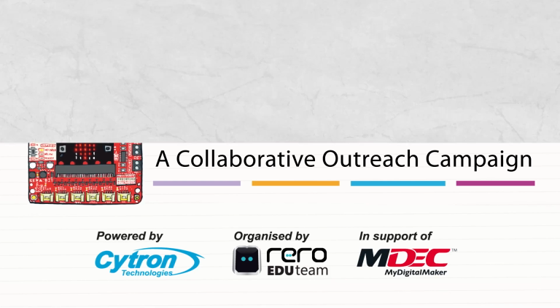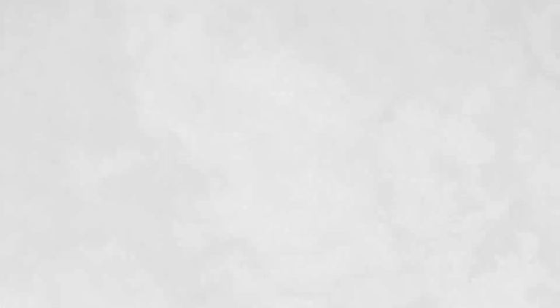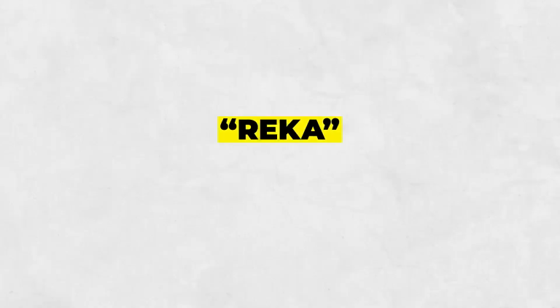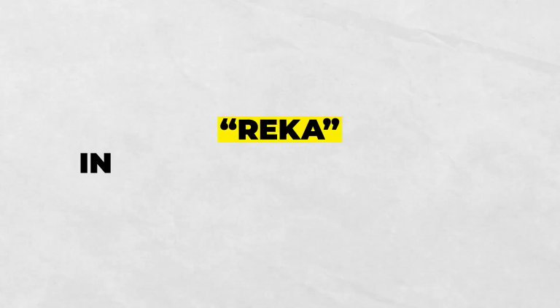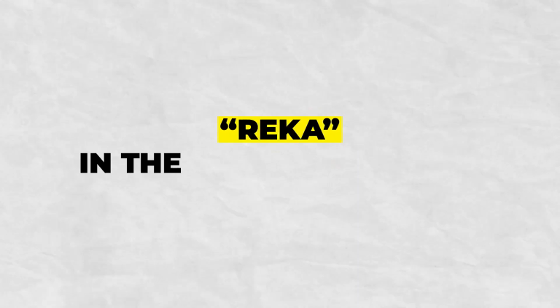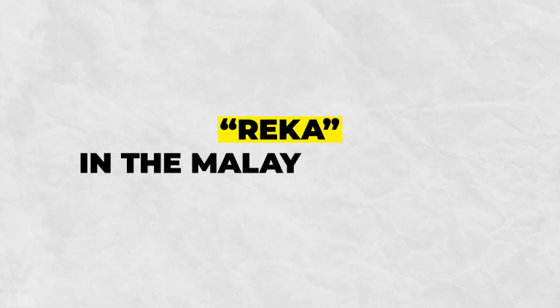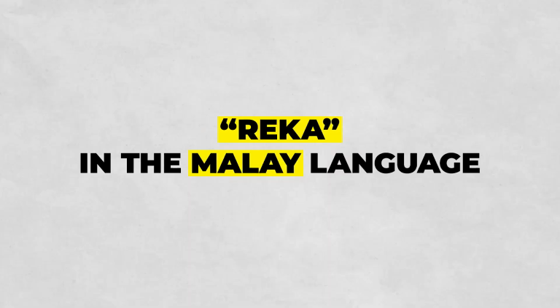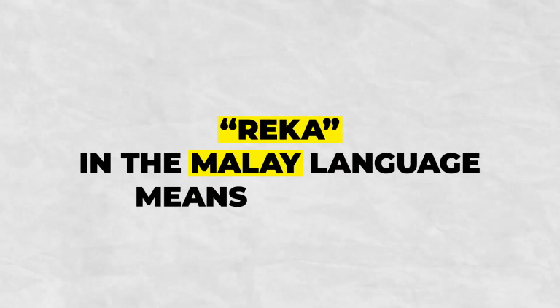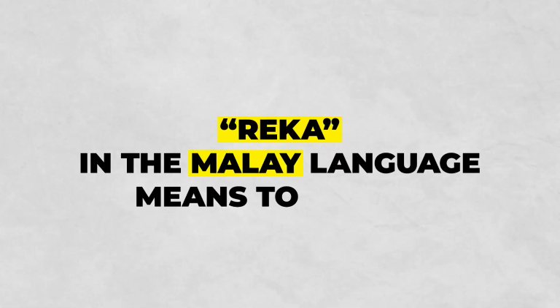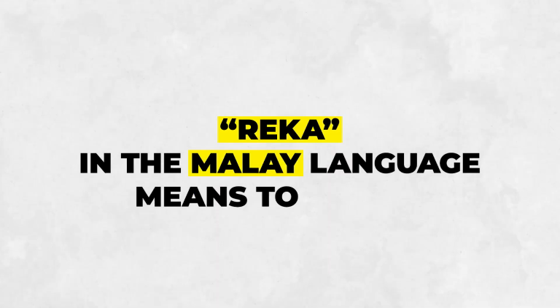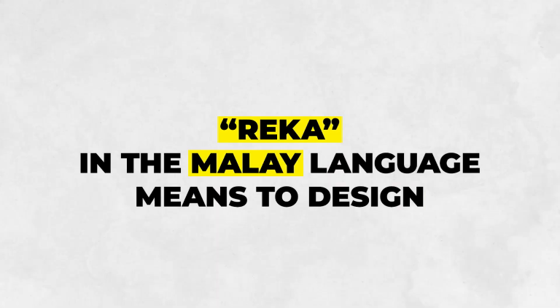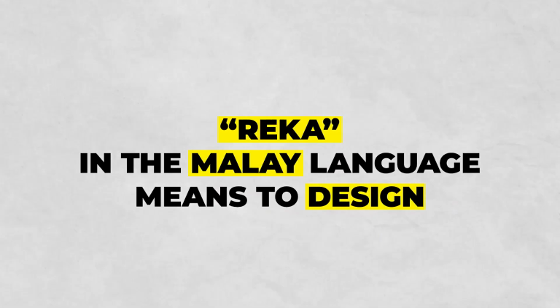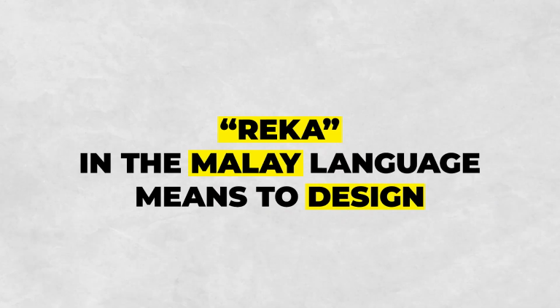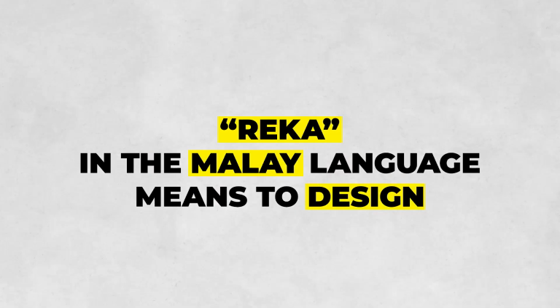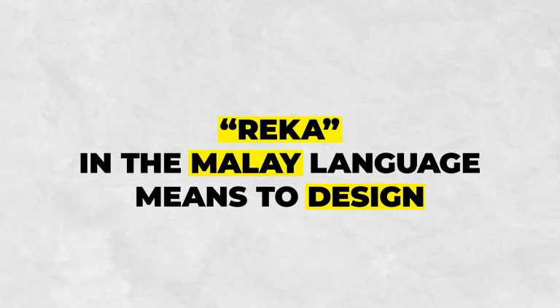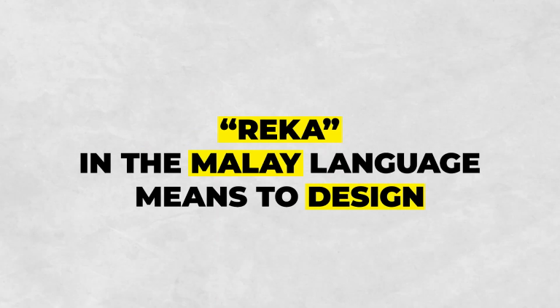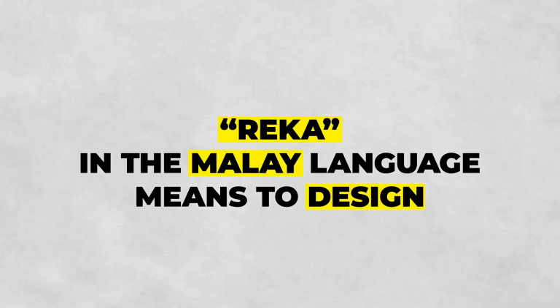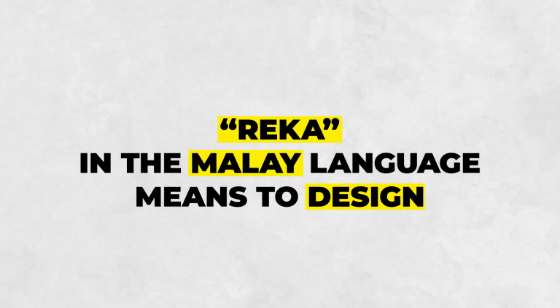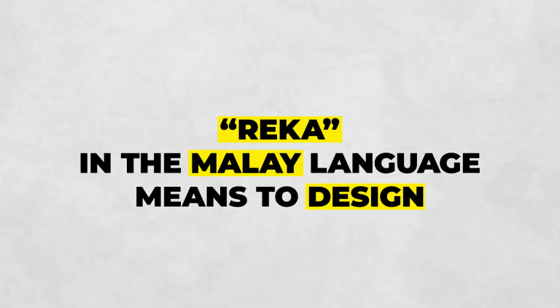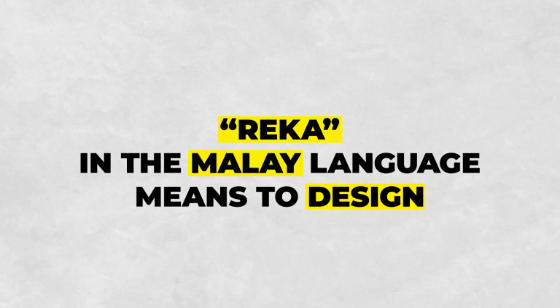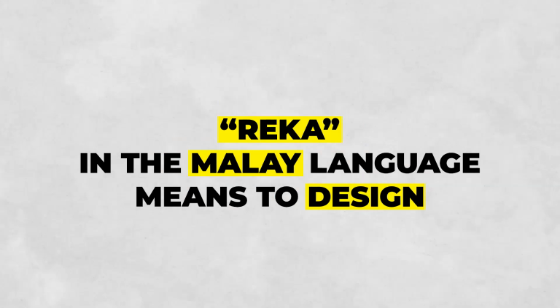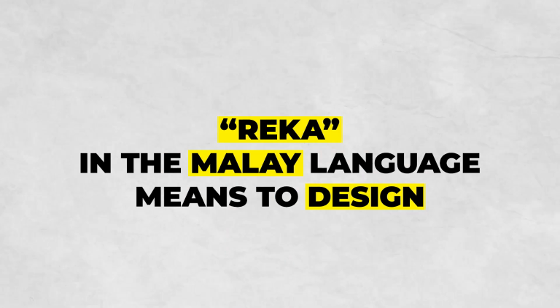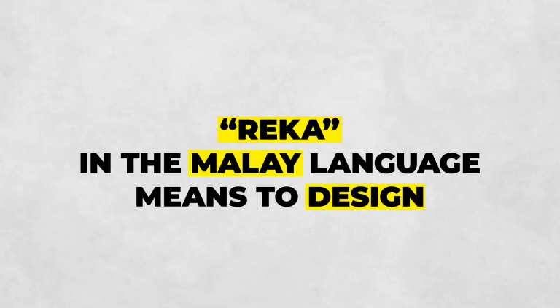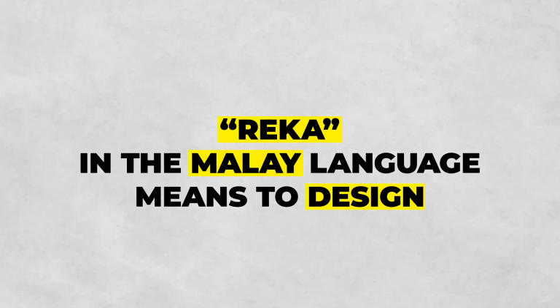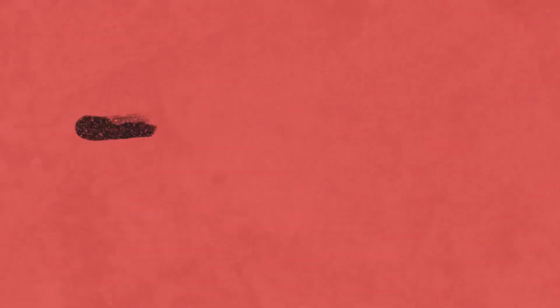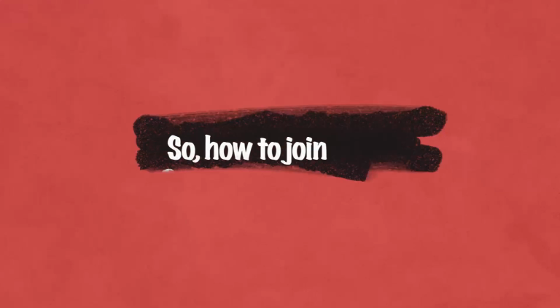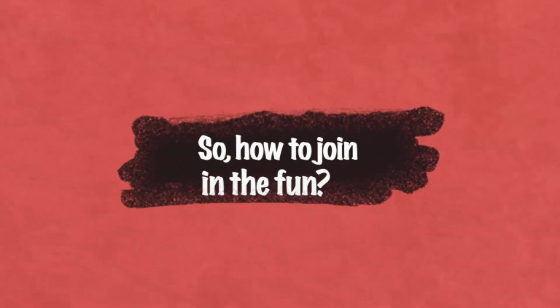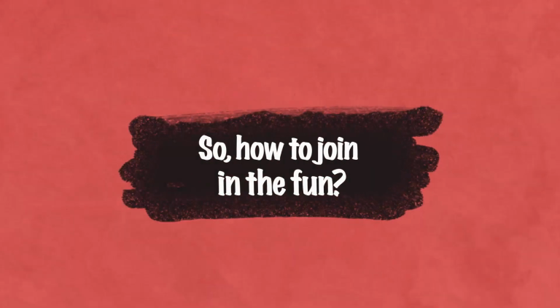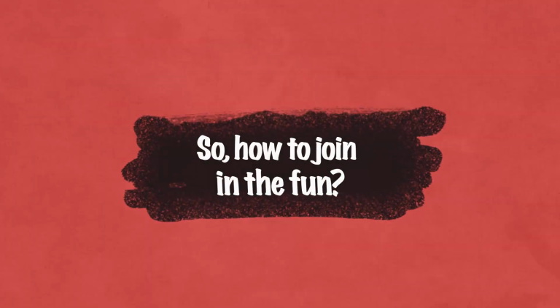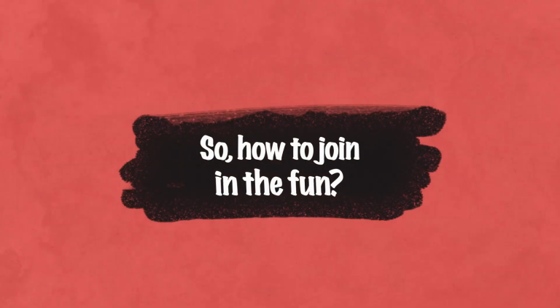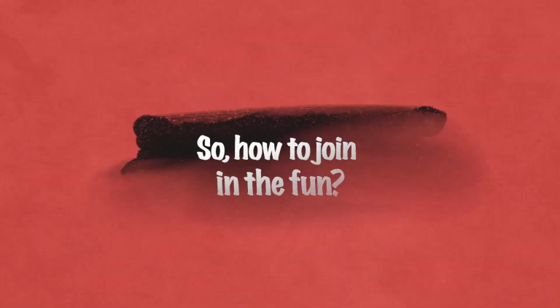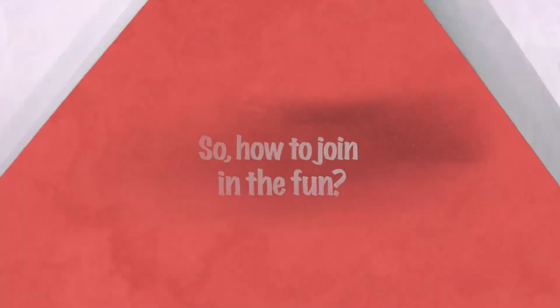Hello Makers! Ready to design? That's exactly what you are to do — design and build your own robot. So, how to join in the fun?